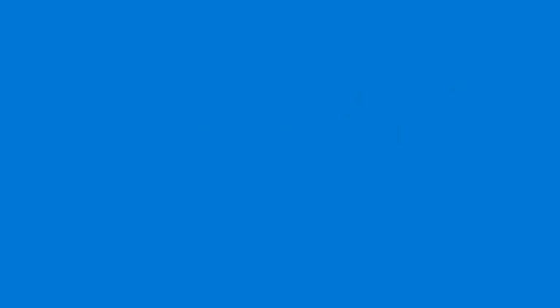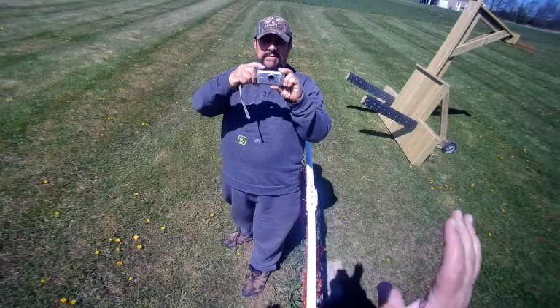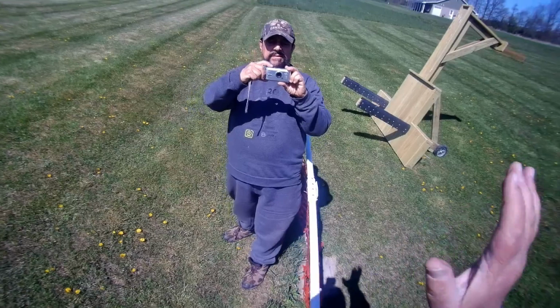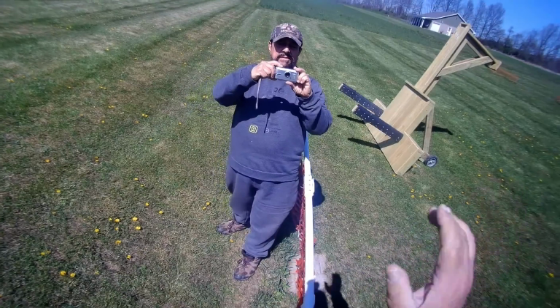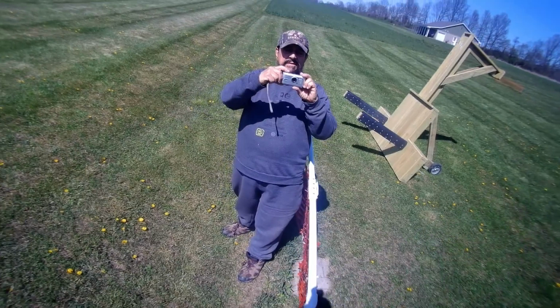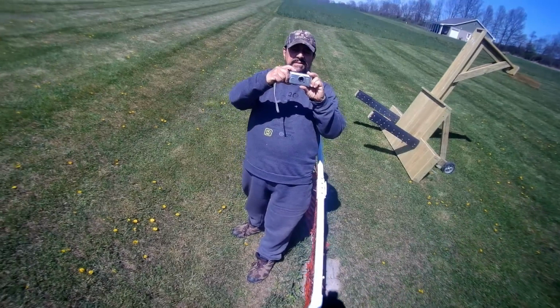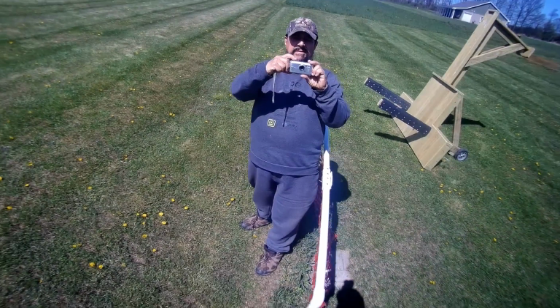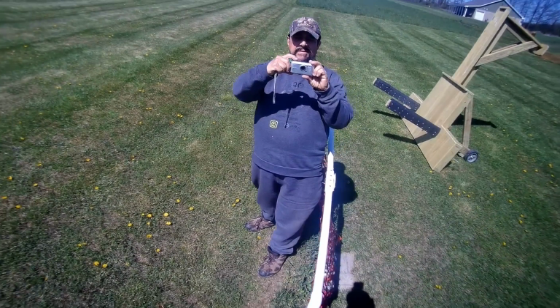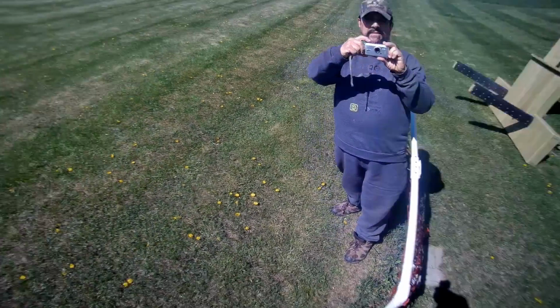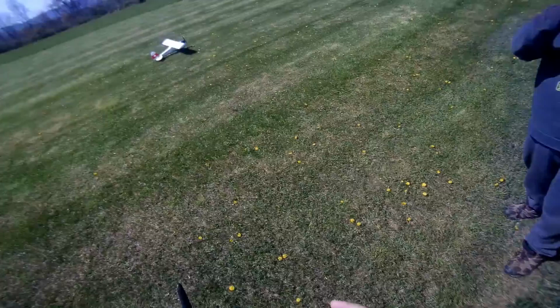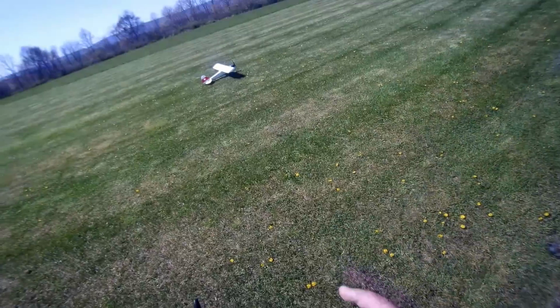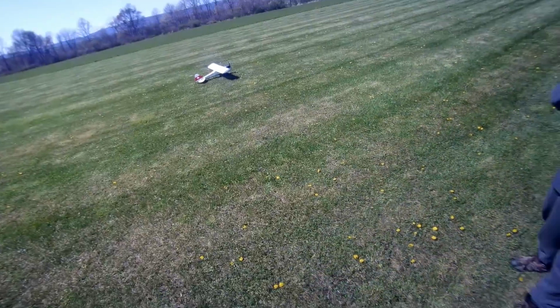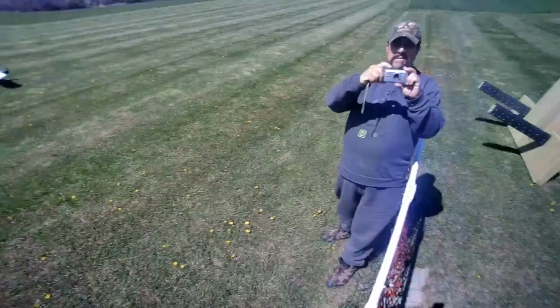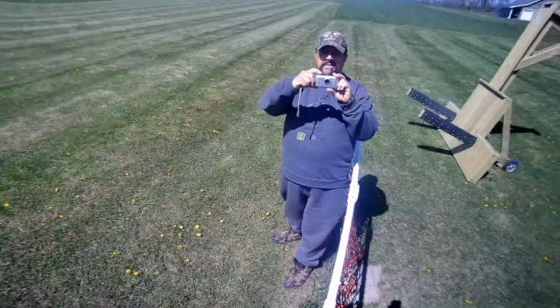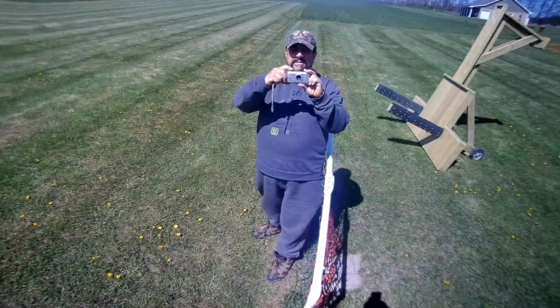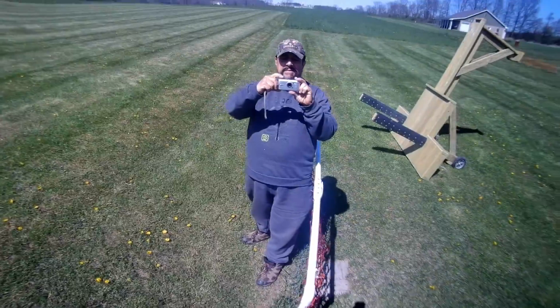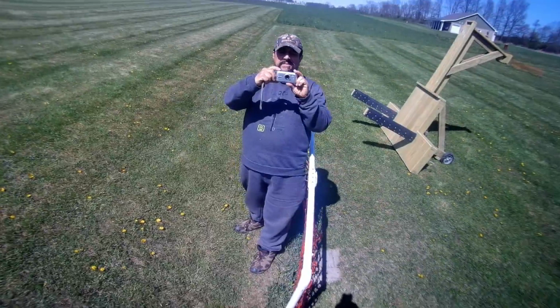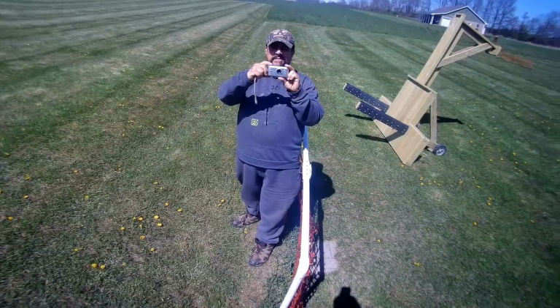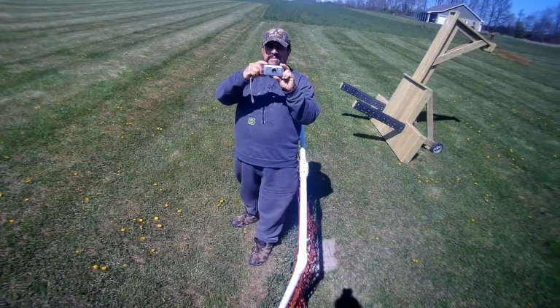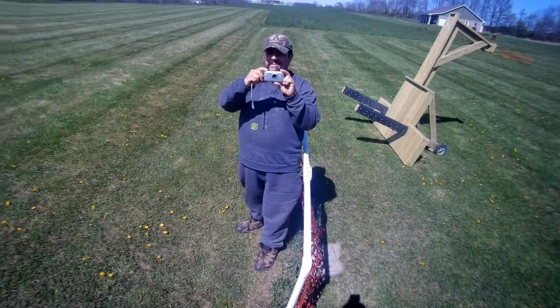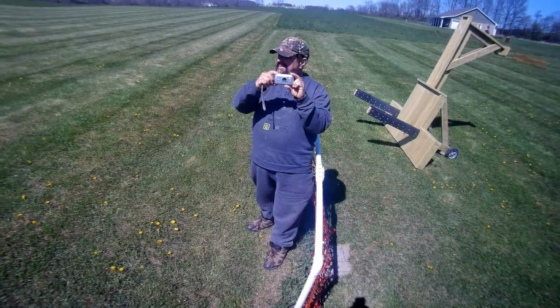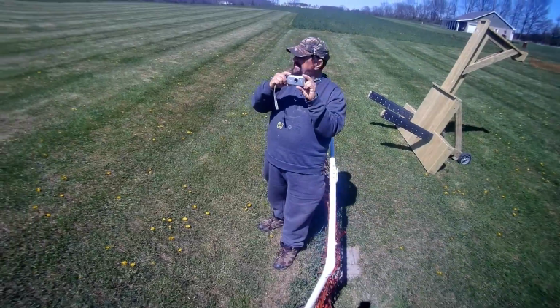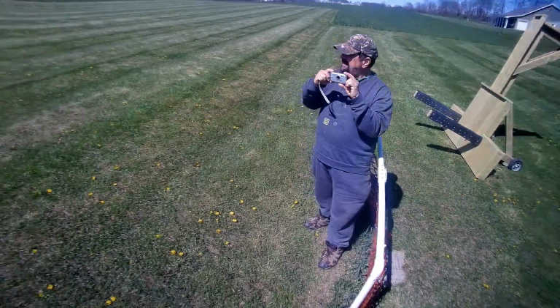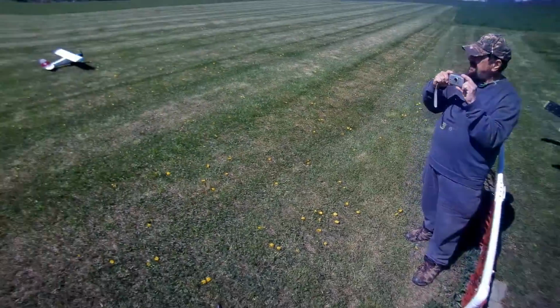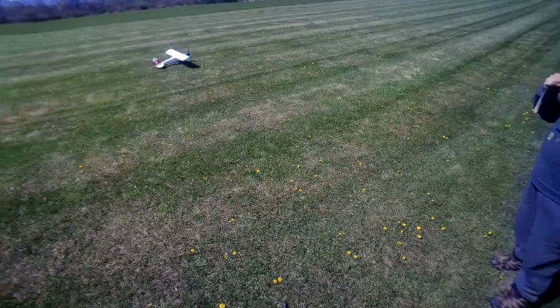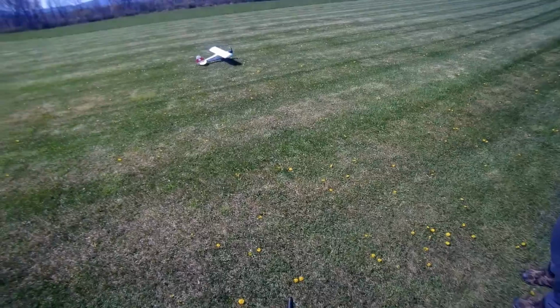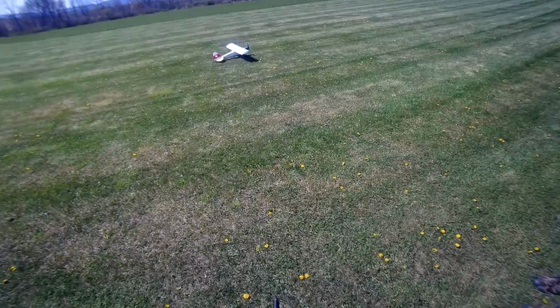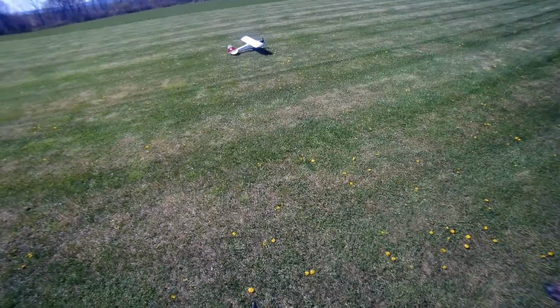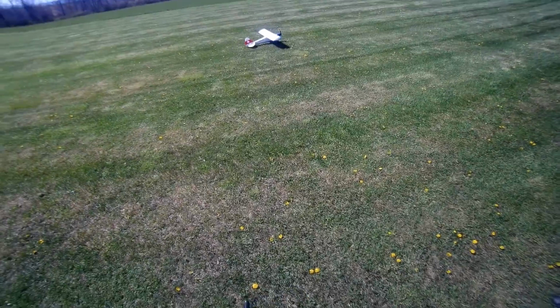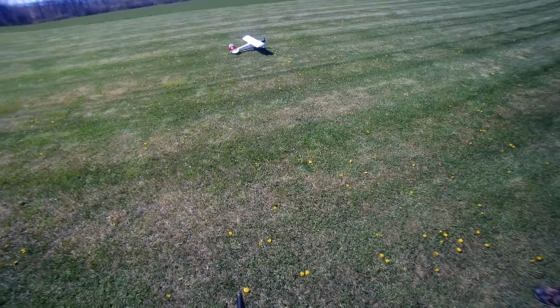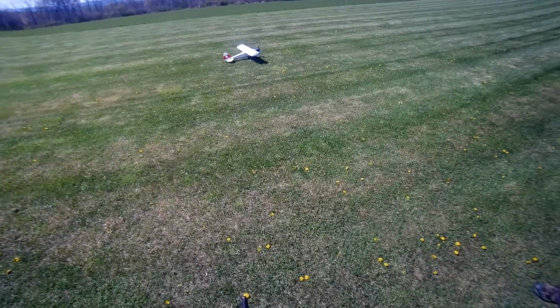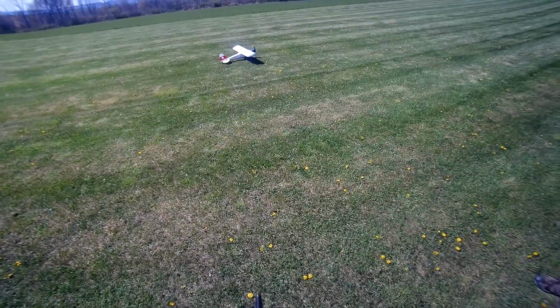Hey folks, we're going to try this Swiss Cup one more time. It's kind of breezy — you never know what's going to happen.